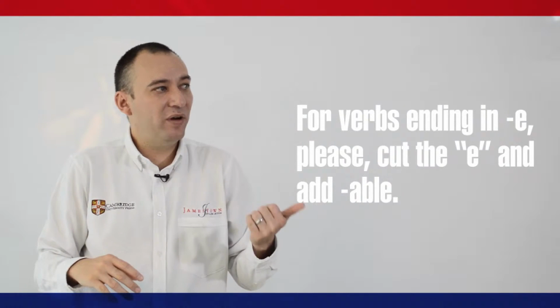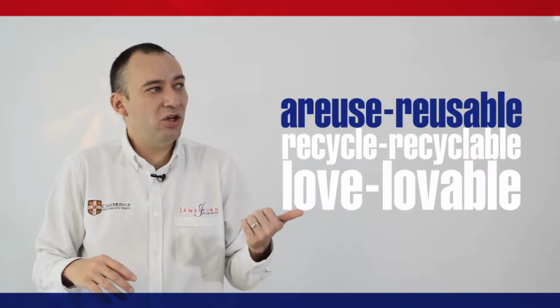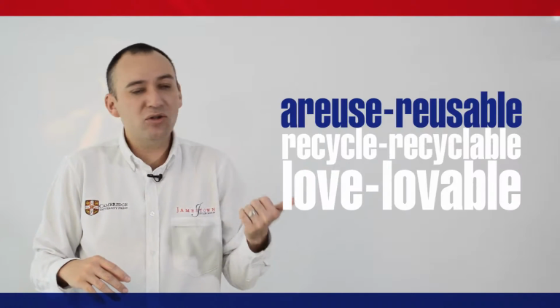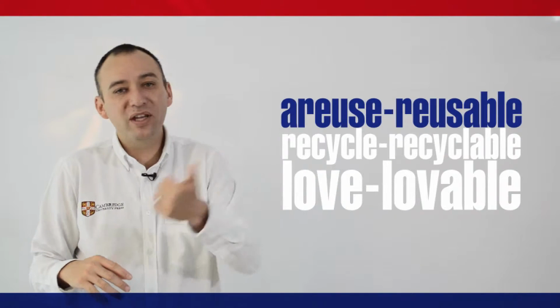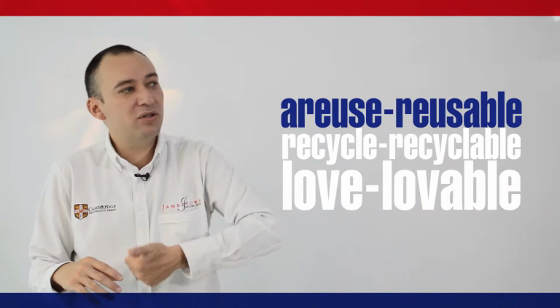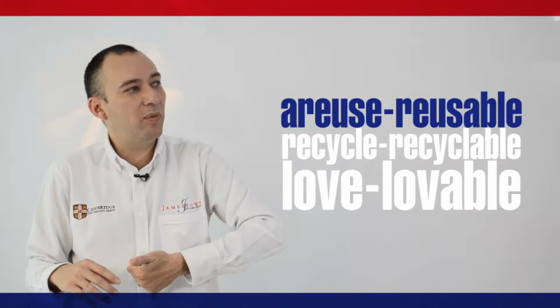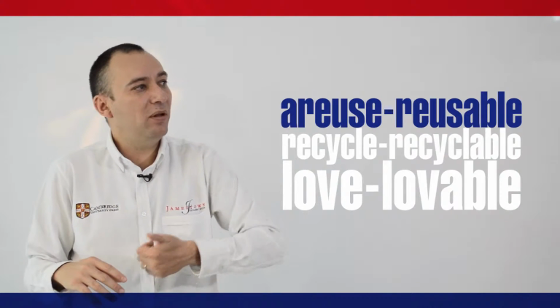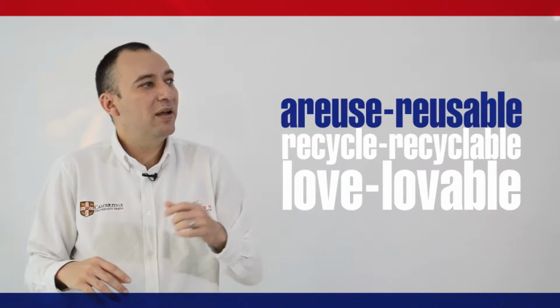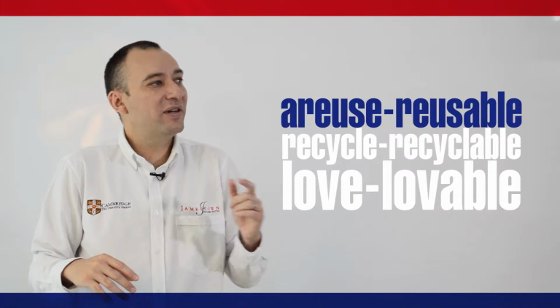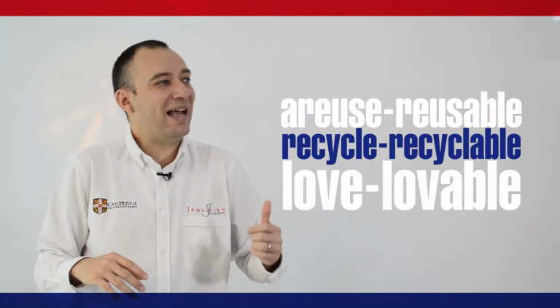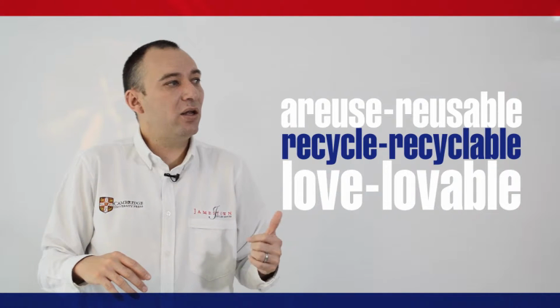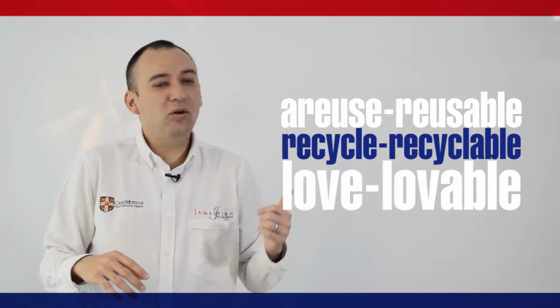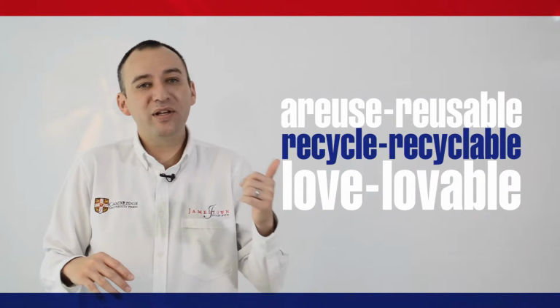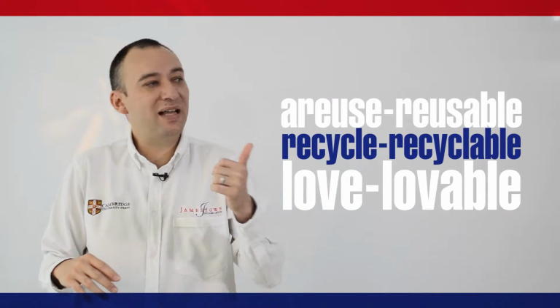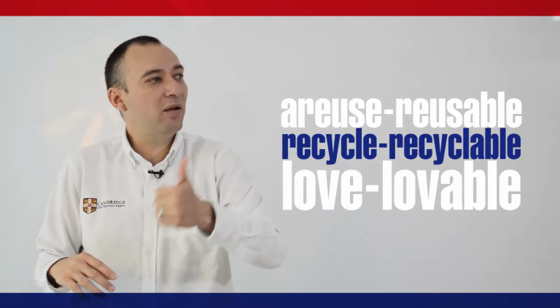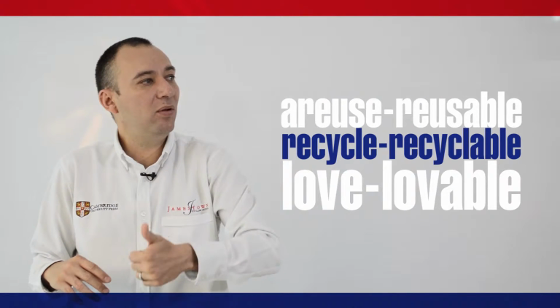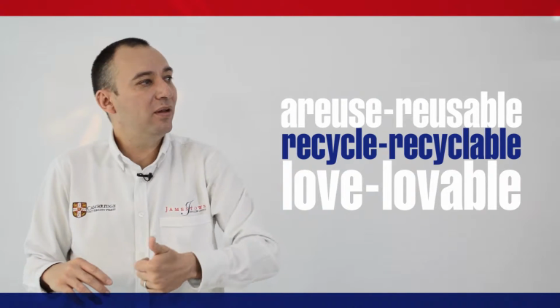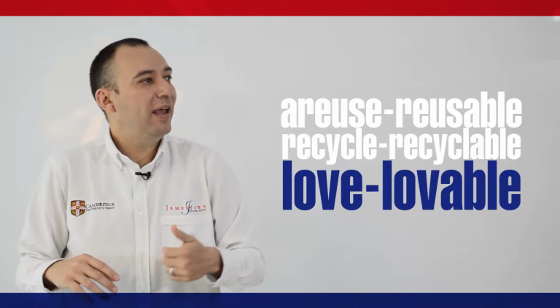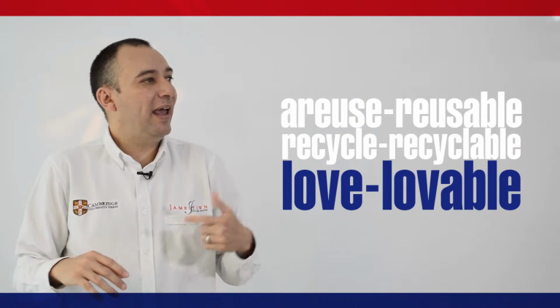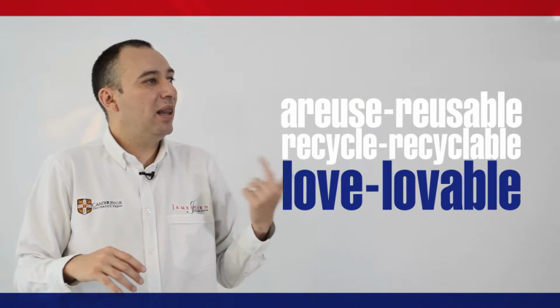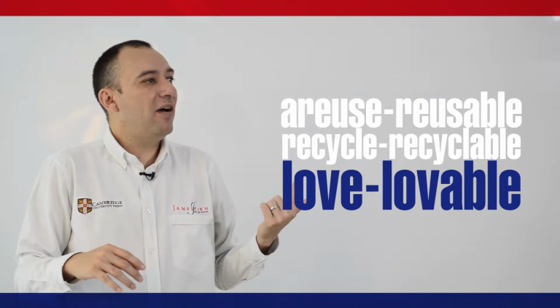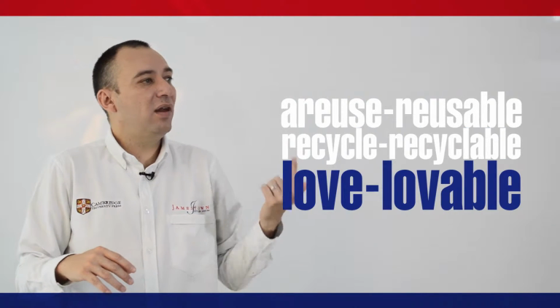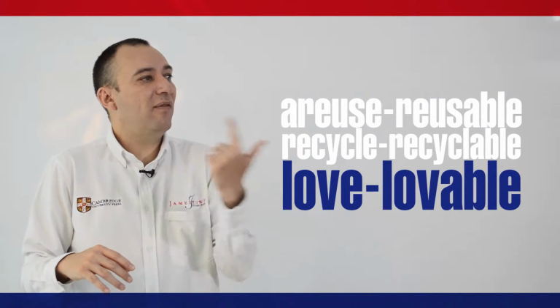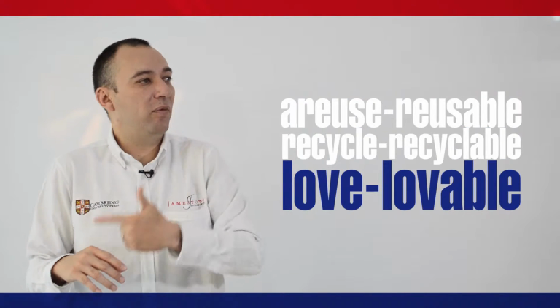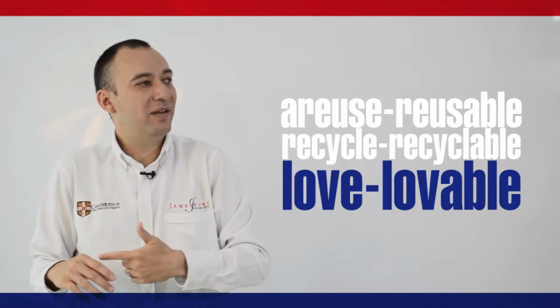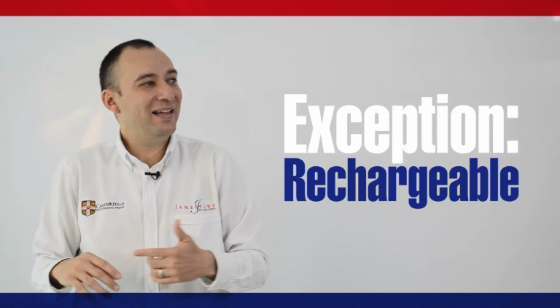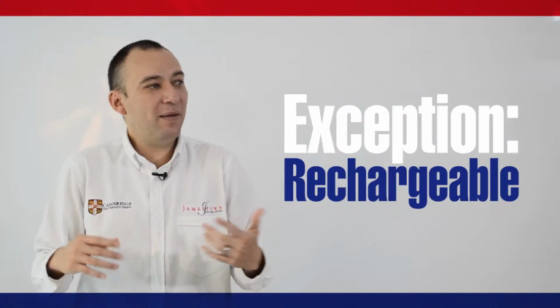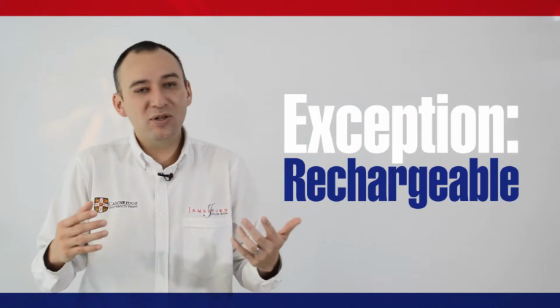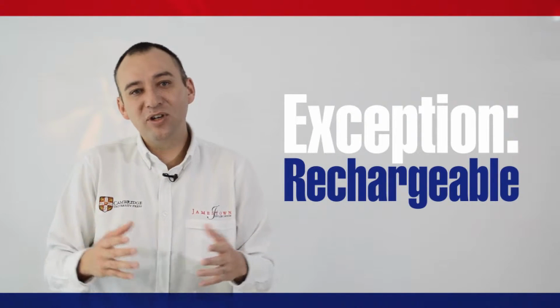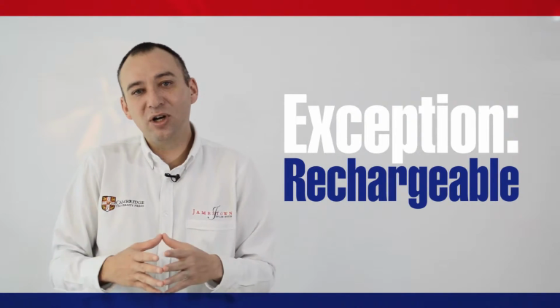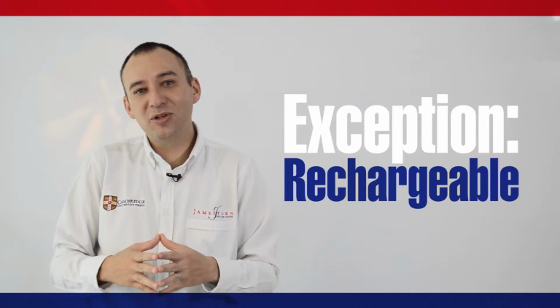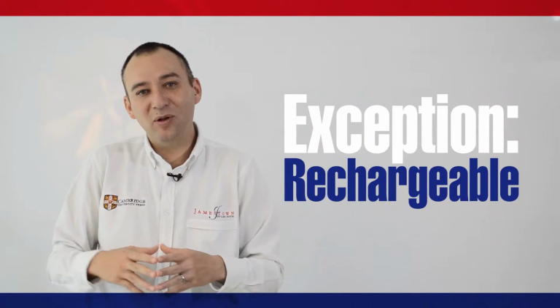So reuse becomes reusable, recycle becomes recyclable, and love becomes lovable. Exception: rechargeable, which keeps the E at the end.